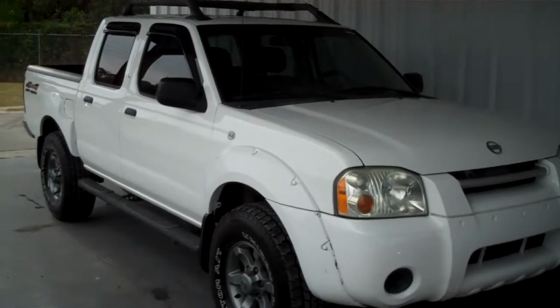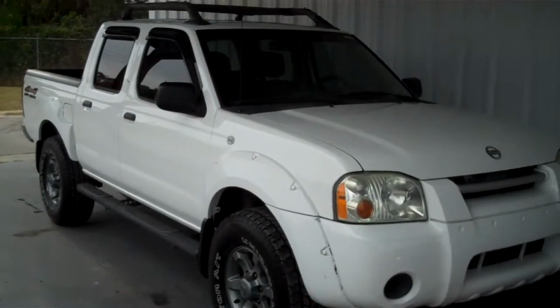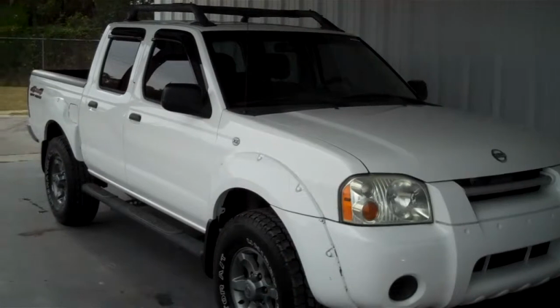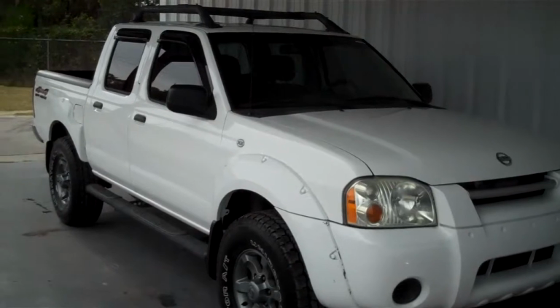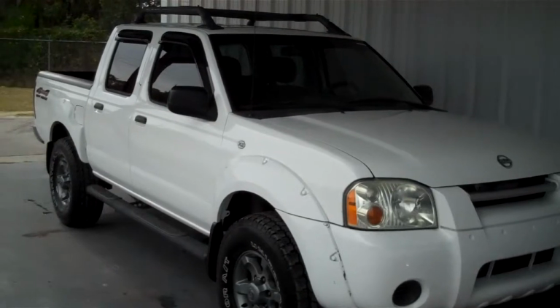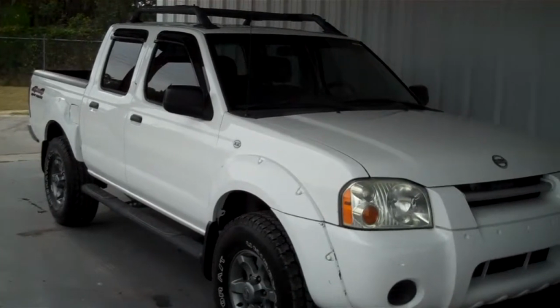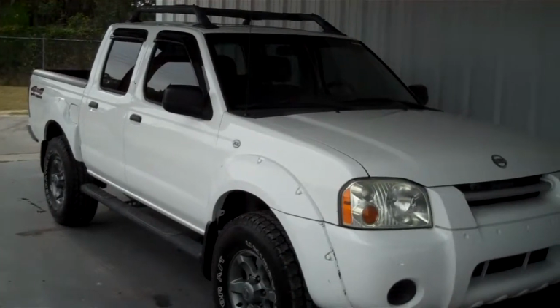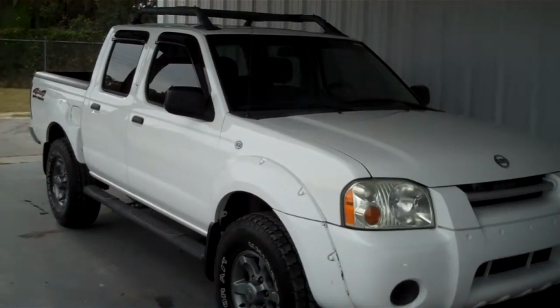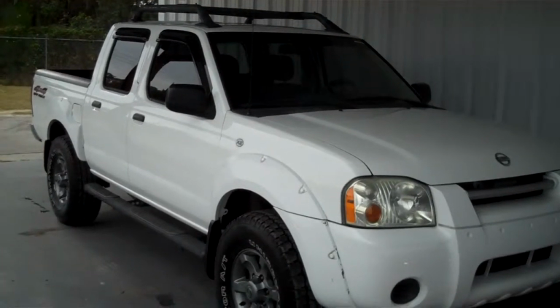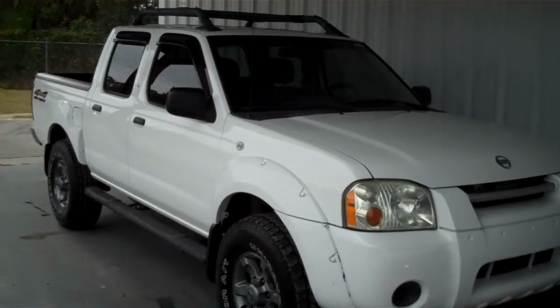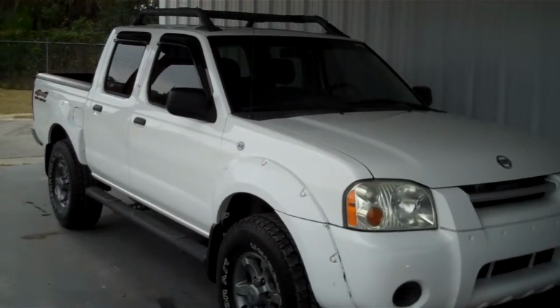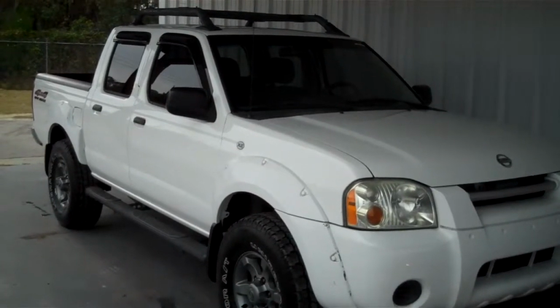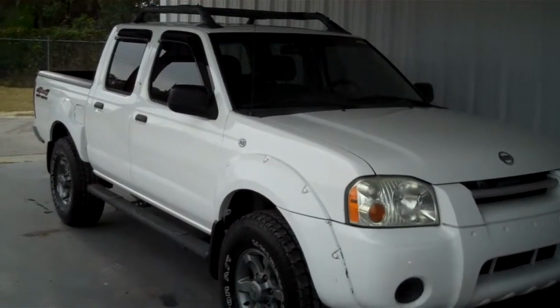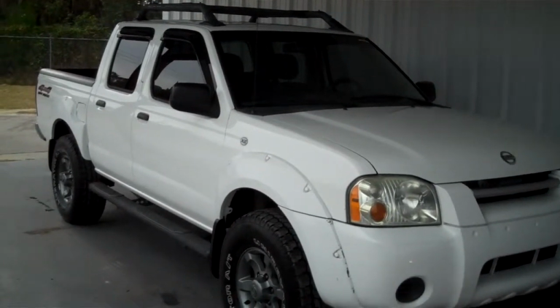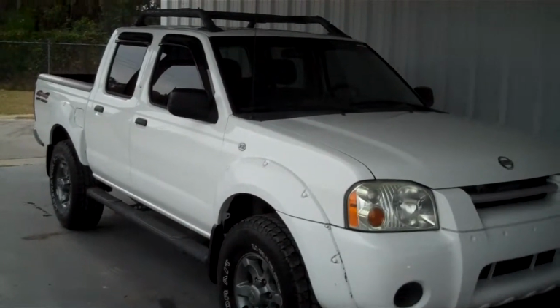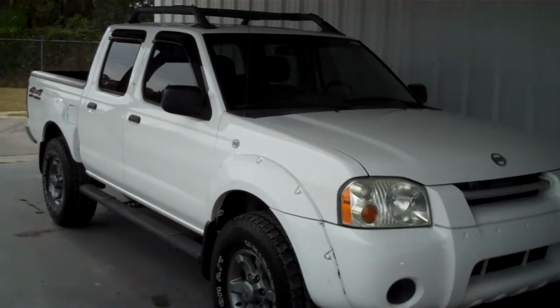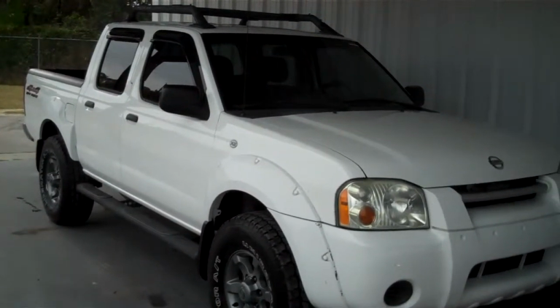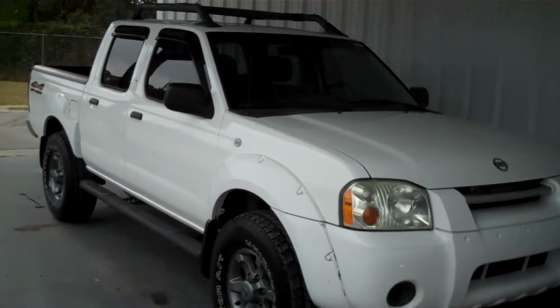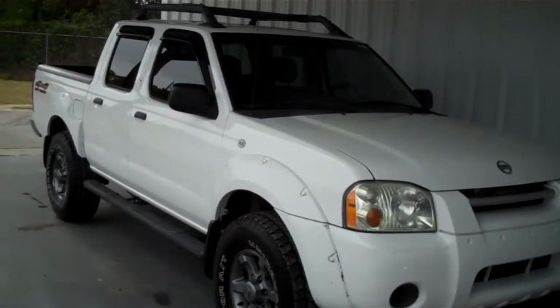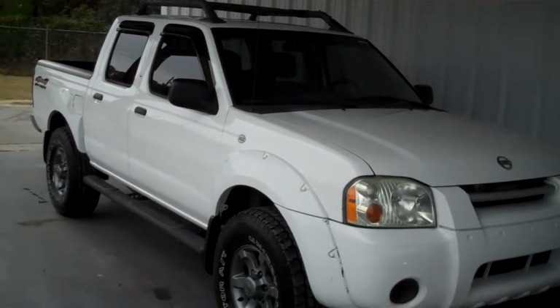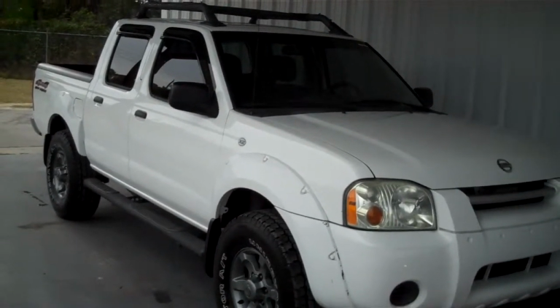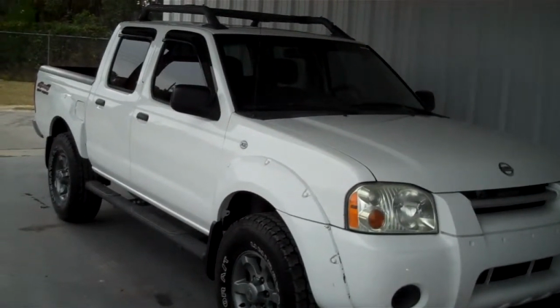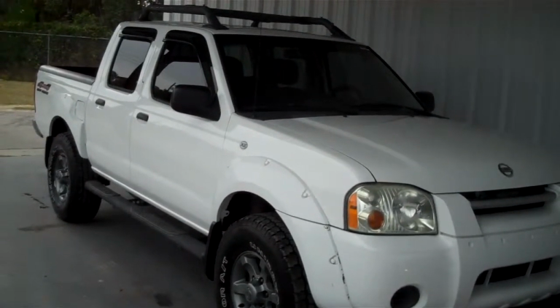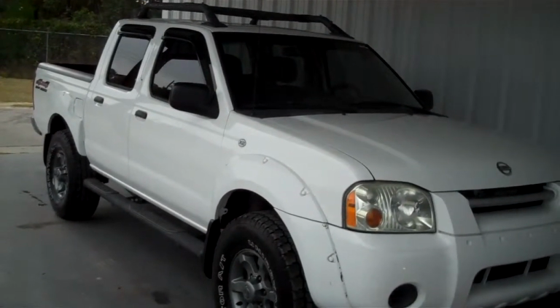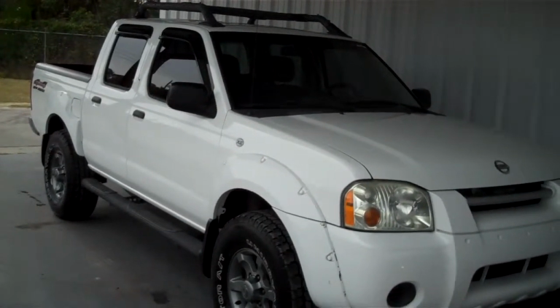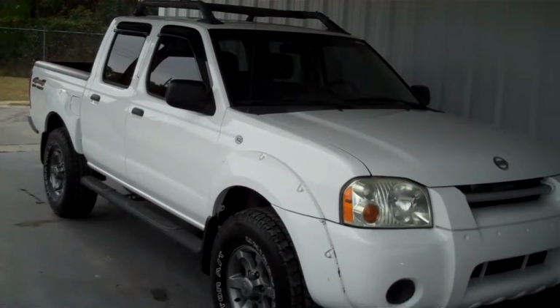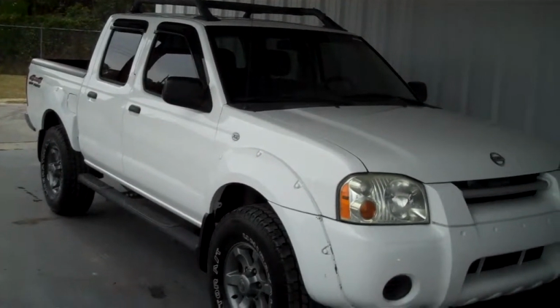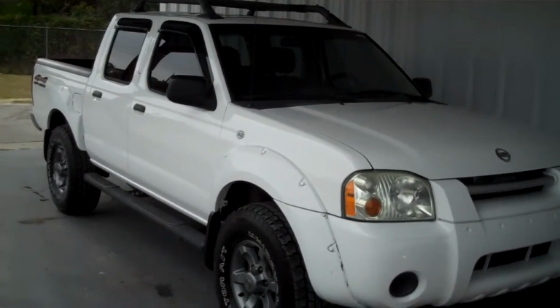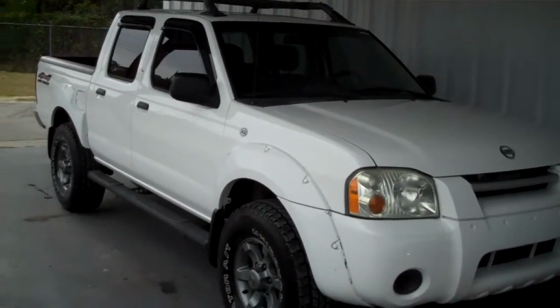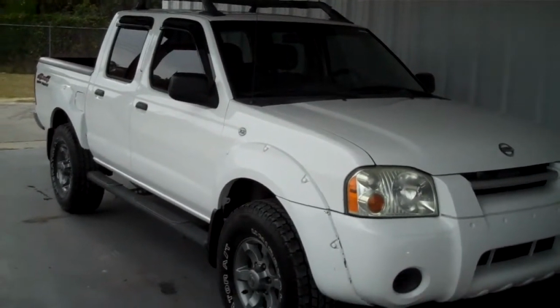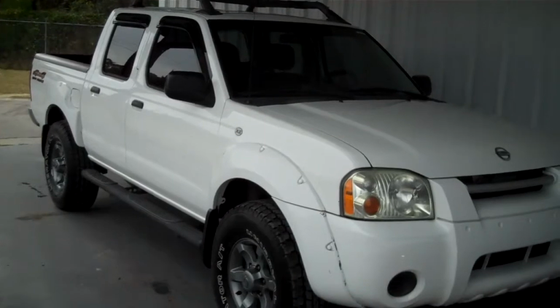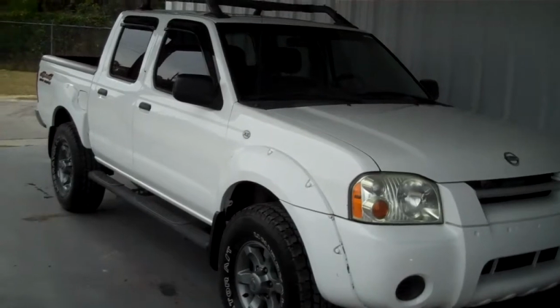Hello everyone, this is Mountain Roundtree Morning League City, and right now I'm going to show you a 2004 Nissan Frontier.